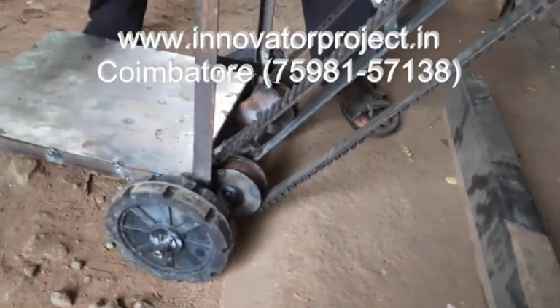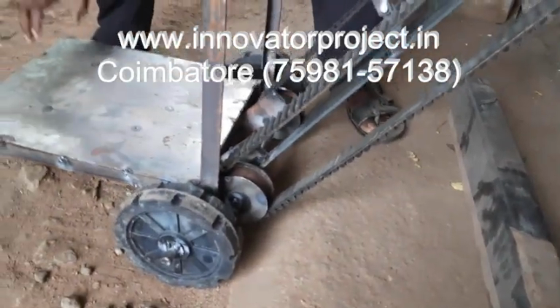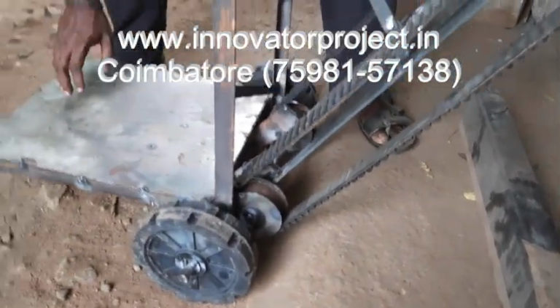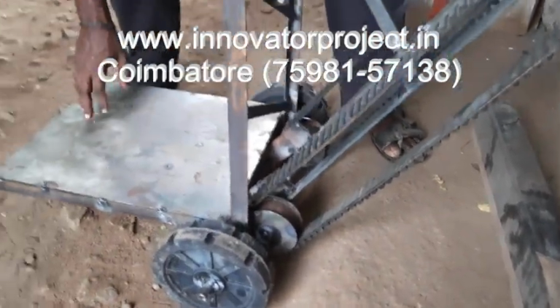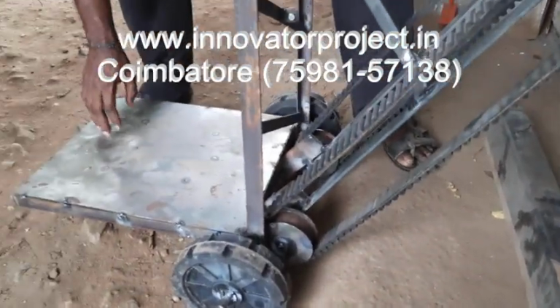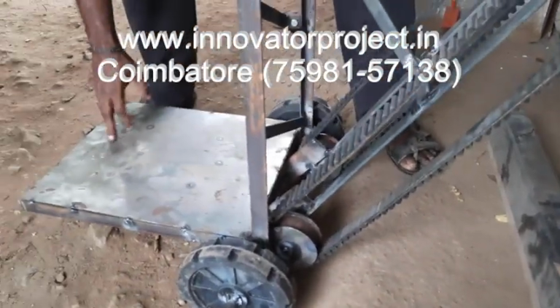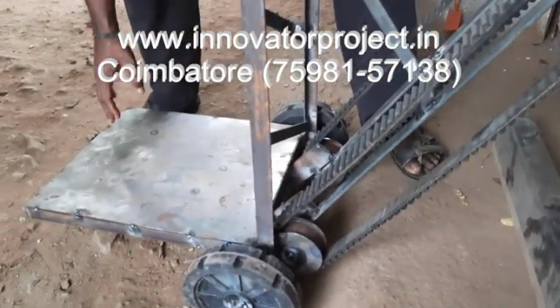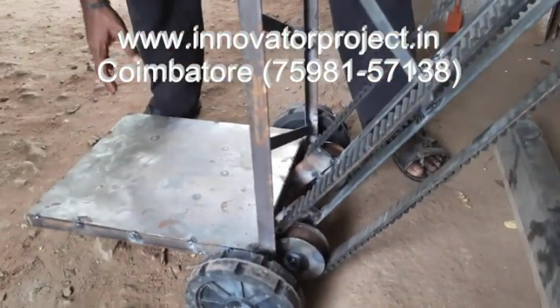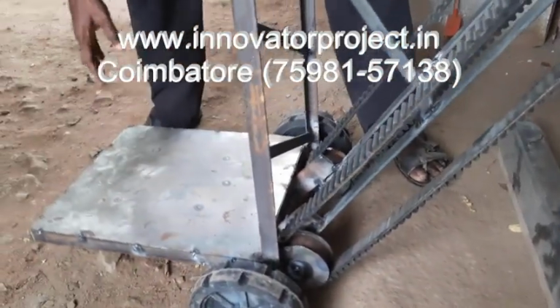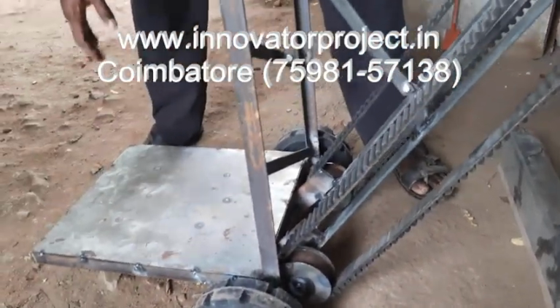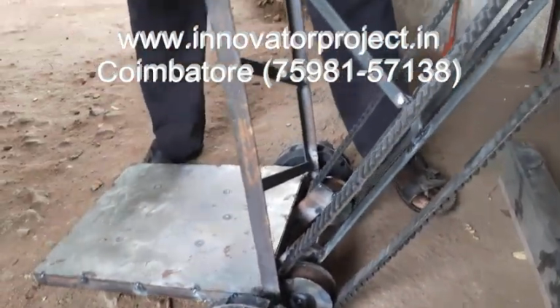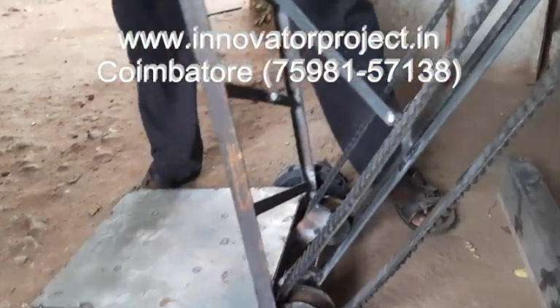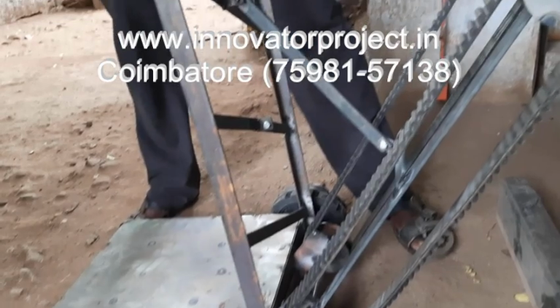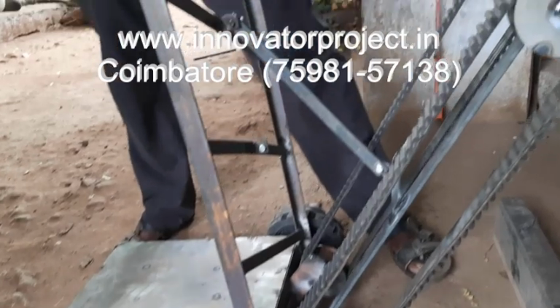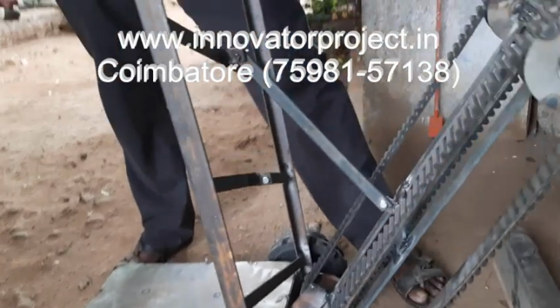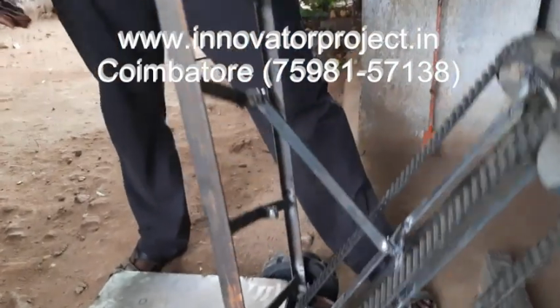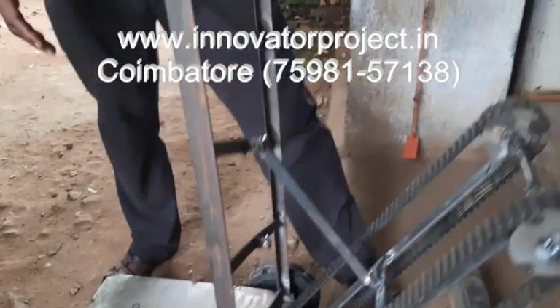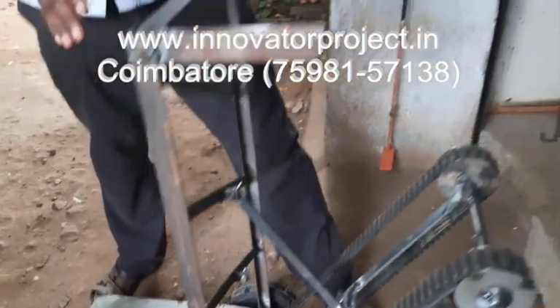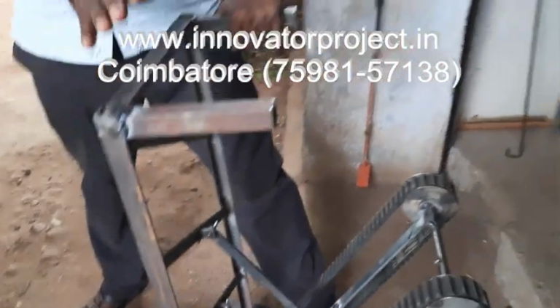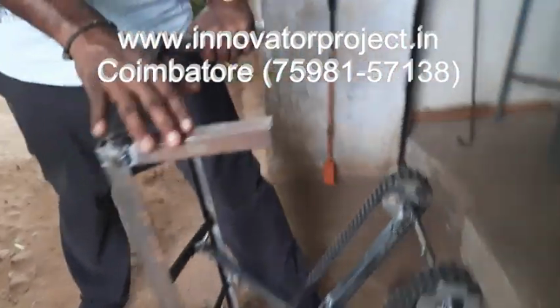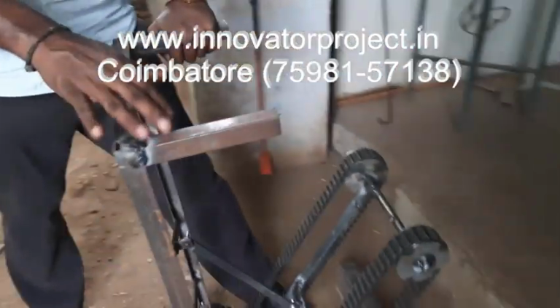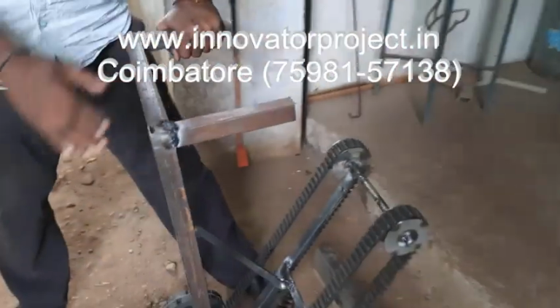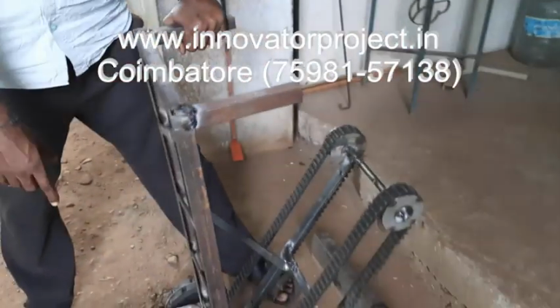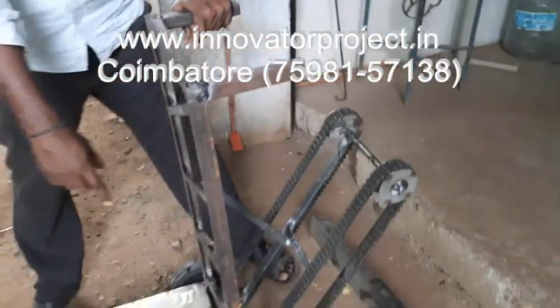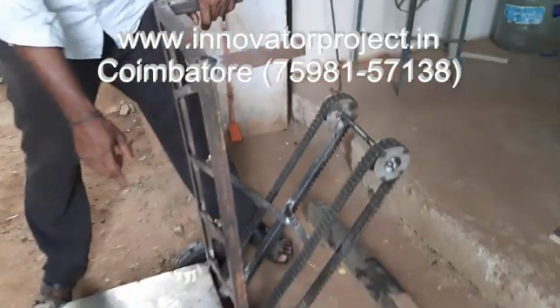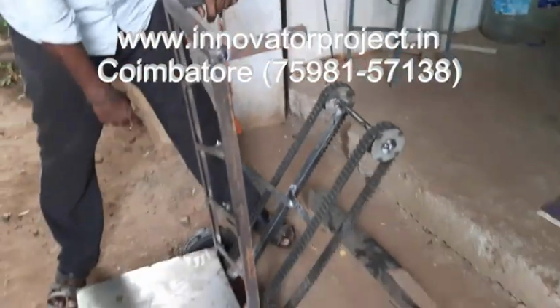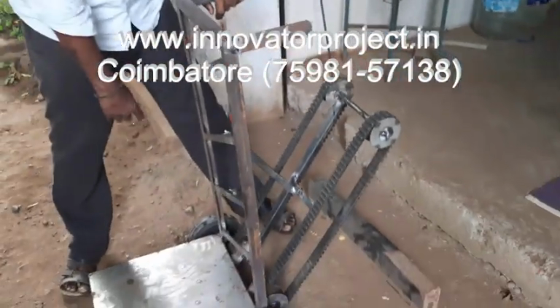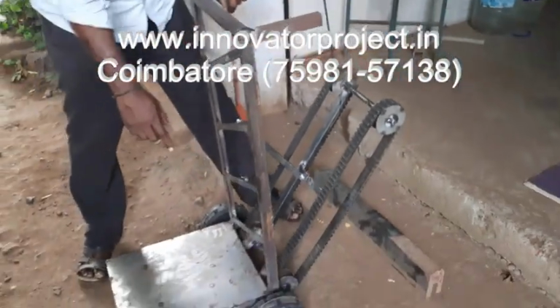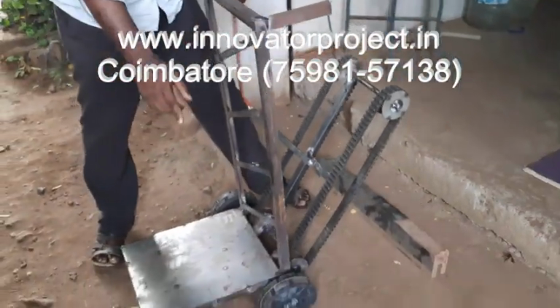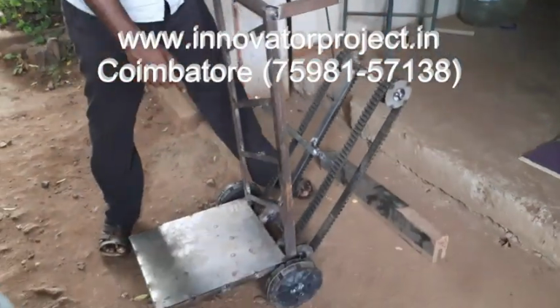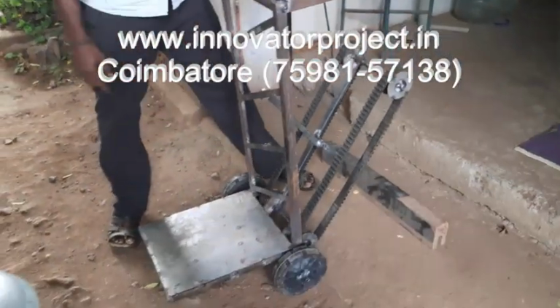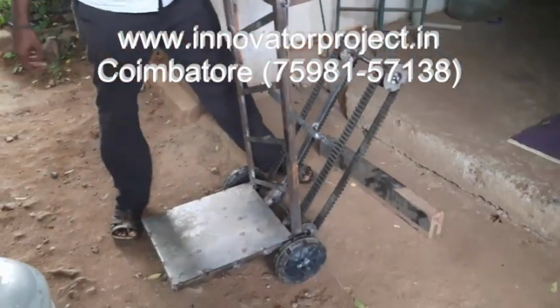This is the carriage, the load carrying carriage. The shaft is called a 15mm diameter shaft.